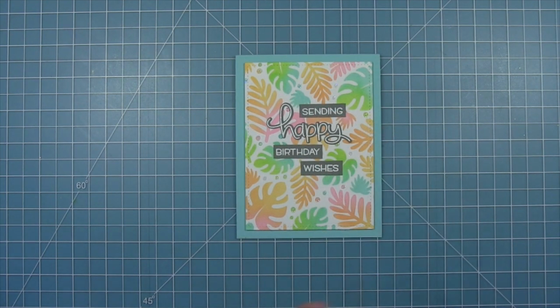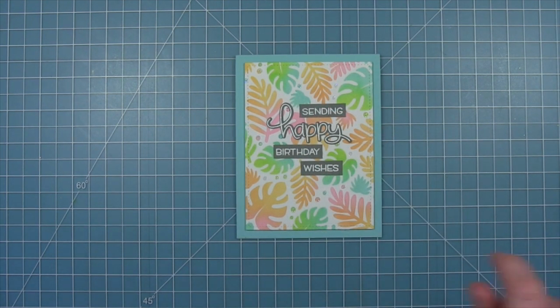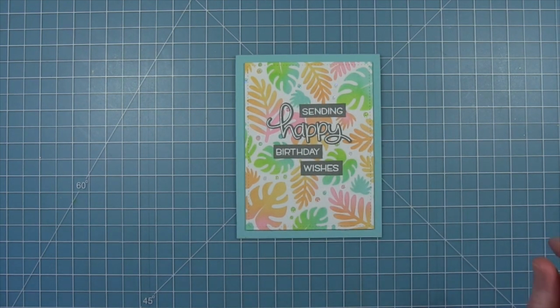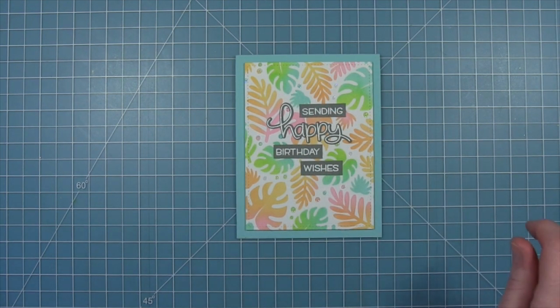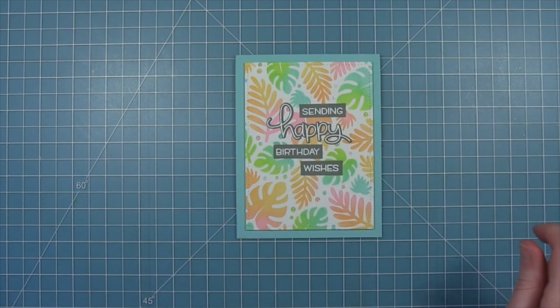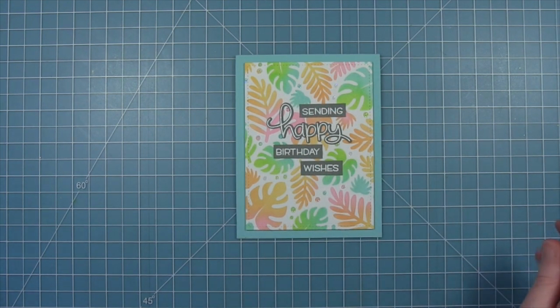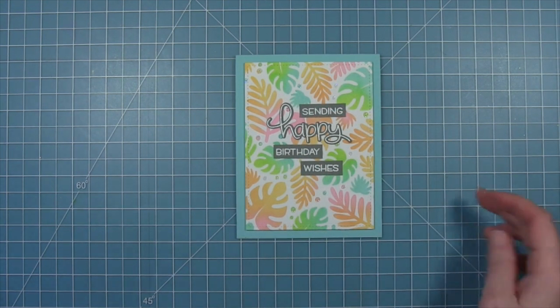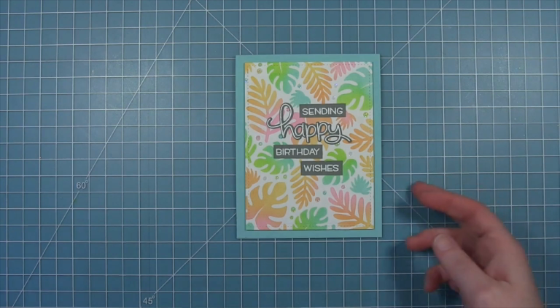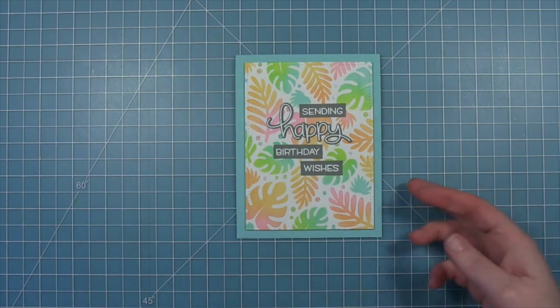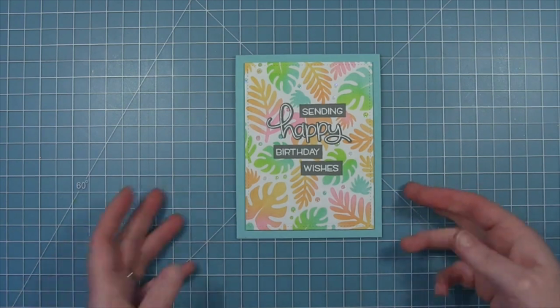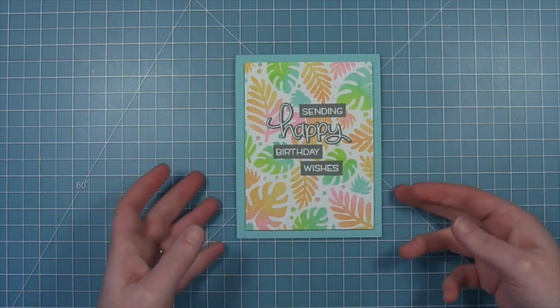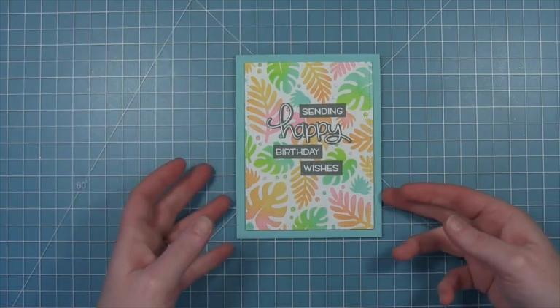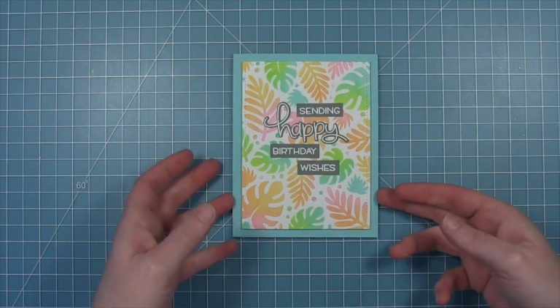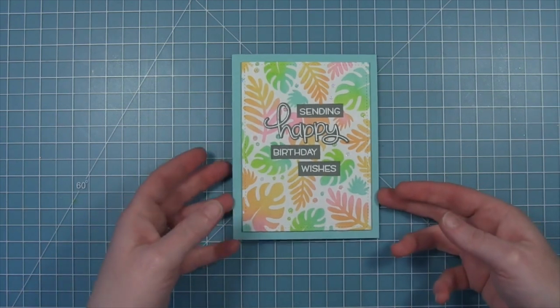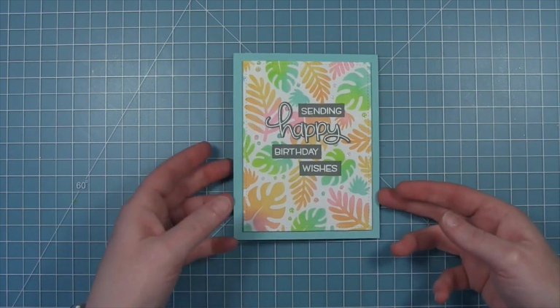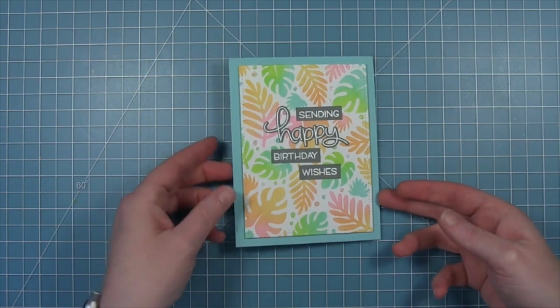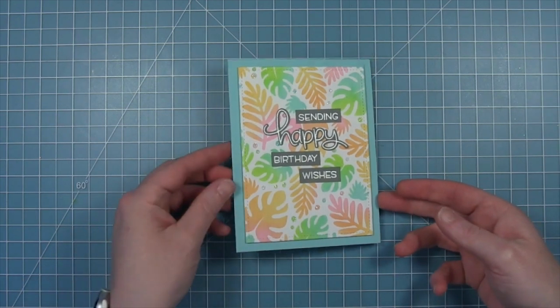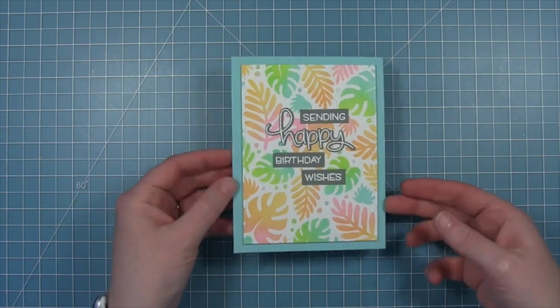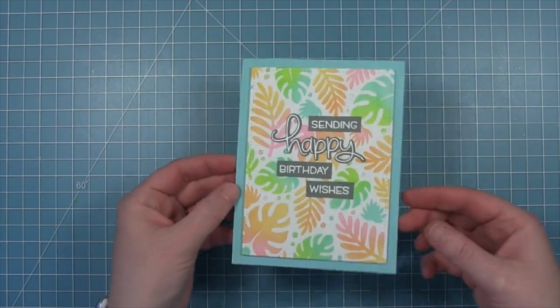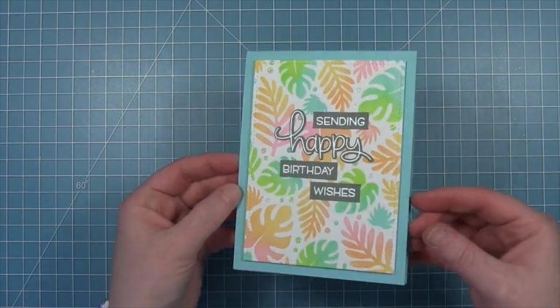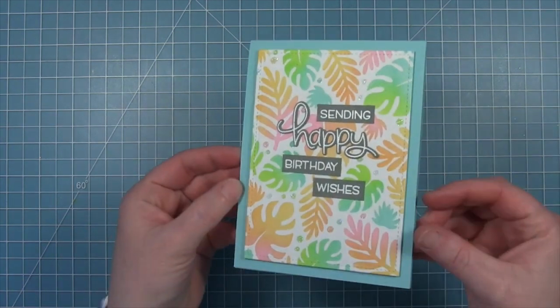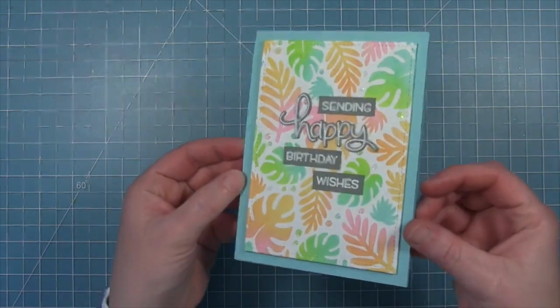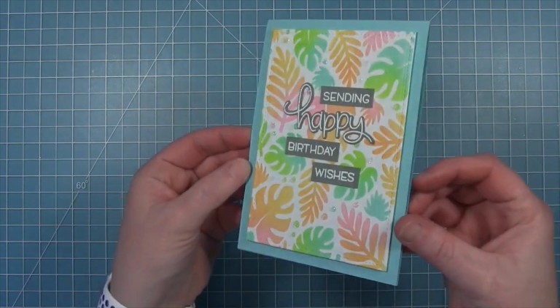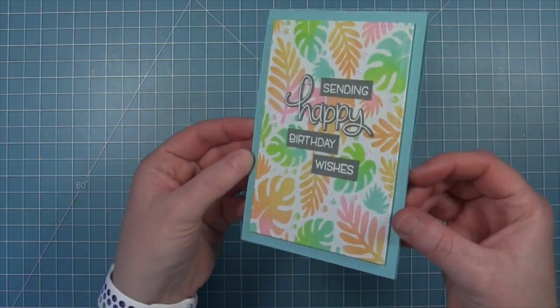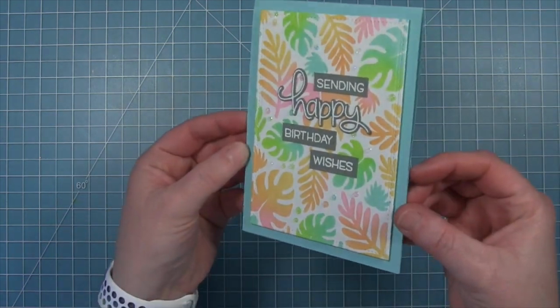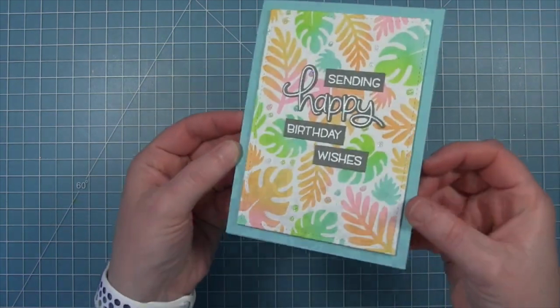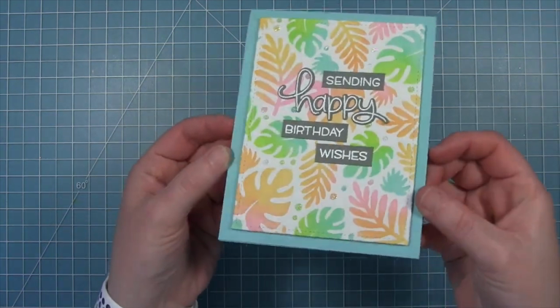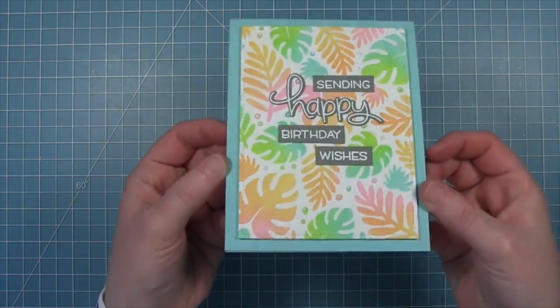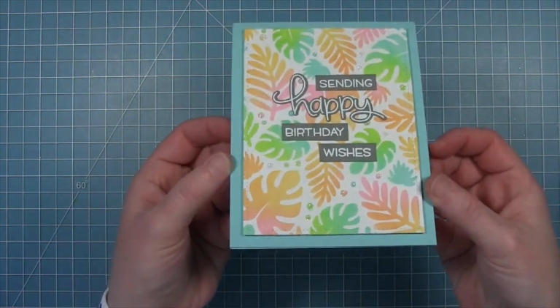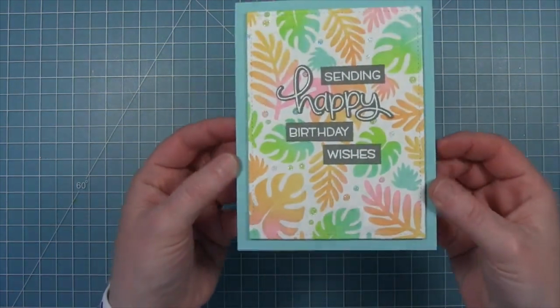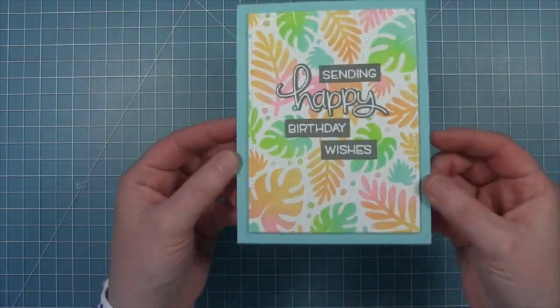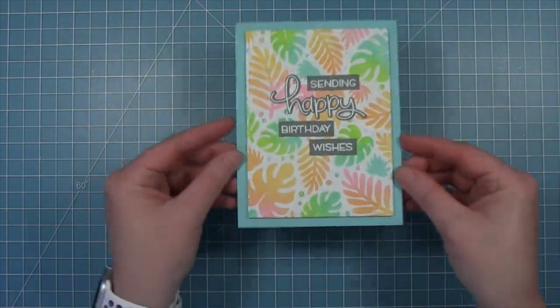I'm just going to shimmer up those little dots in the background, and I added a few more in some white spaces as well. And here is my finished card — I just love this background. I think it would be so much fun to make a bunch of these.